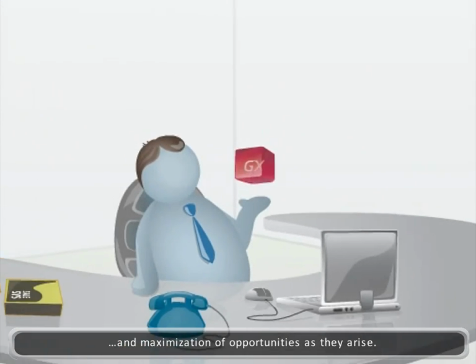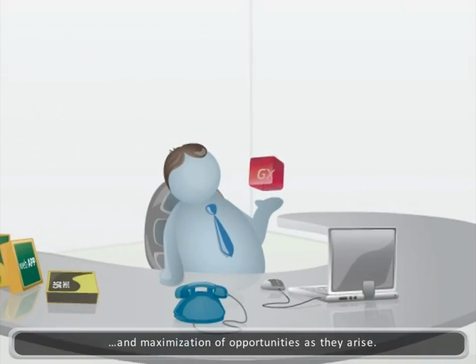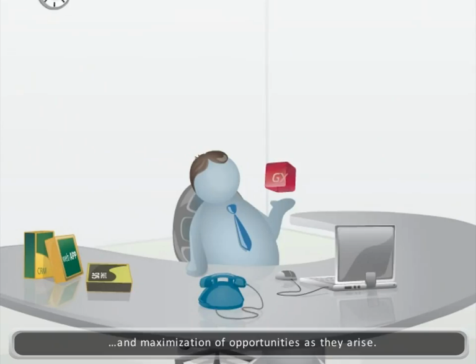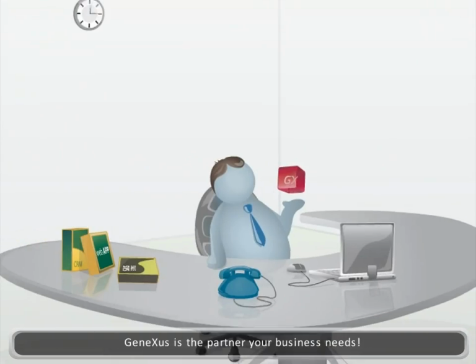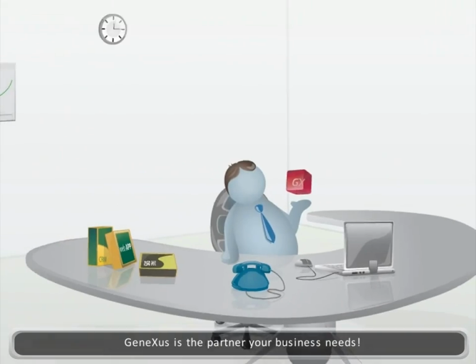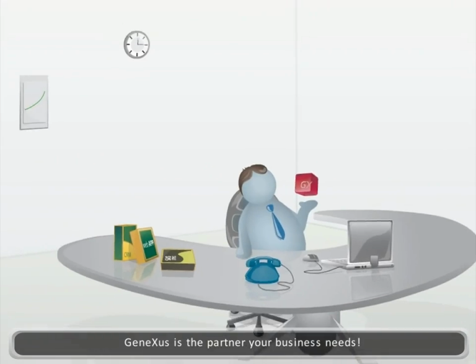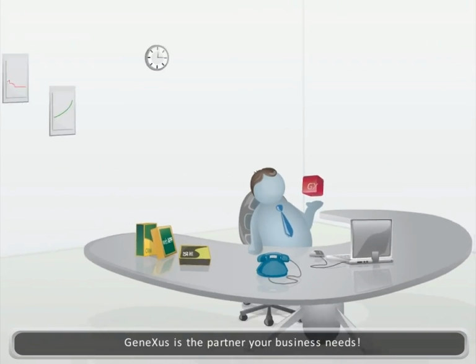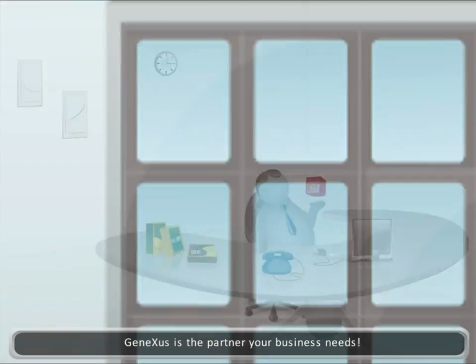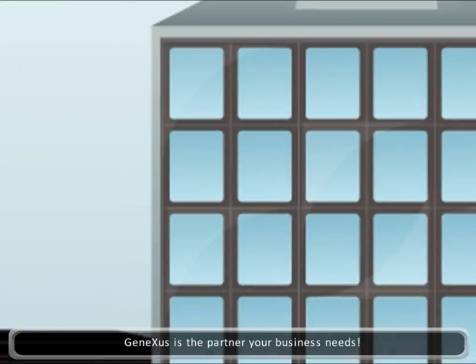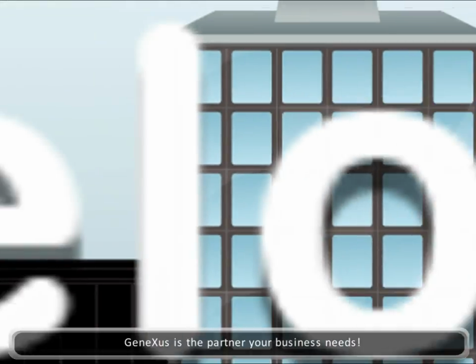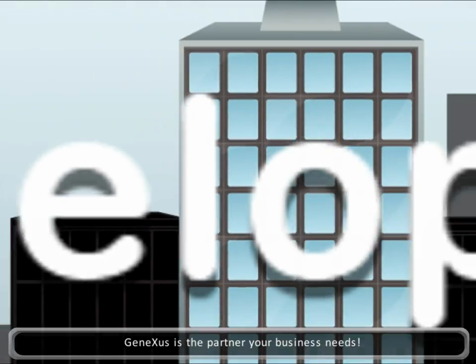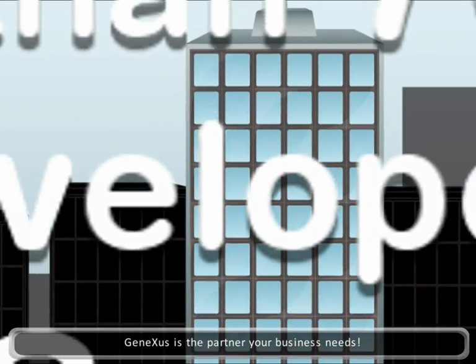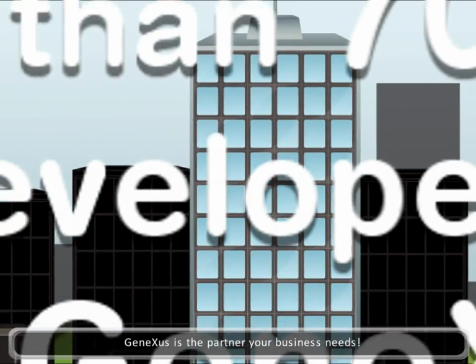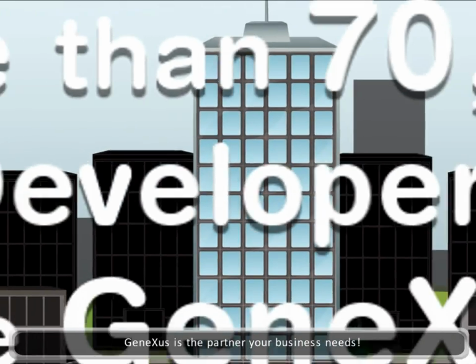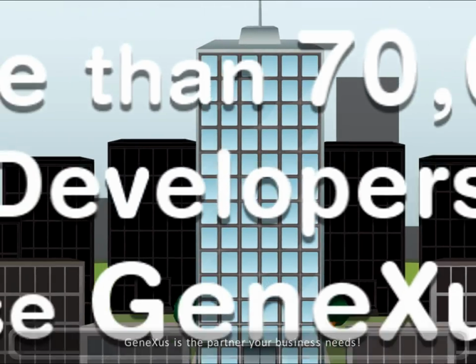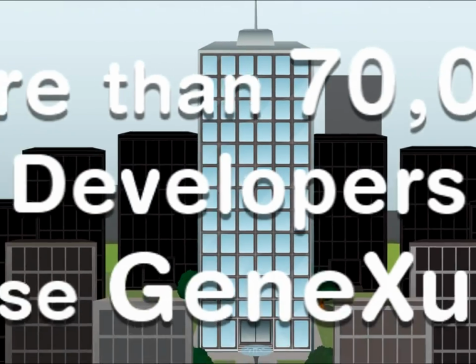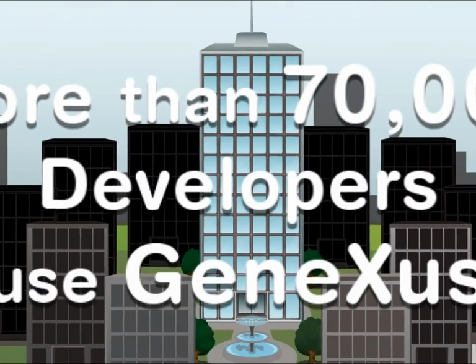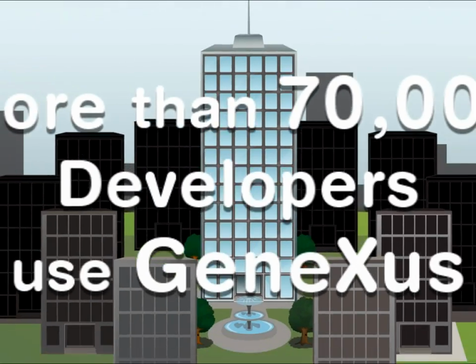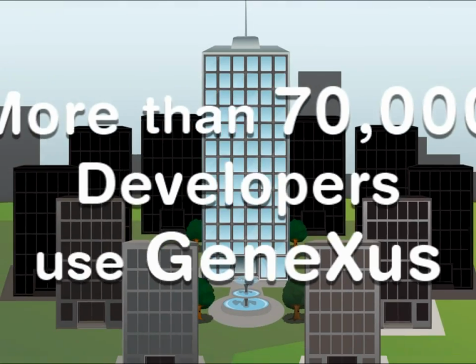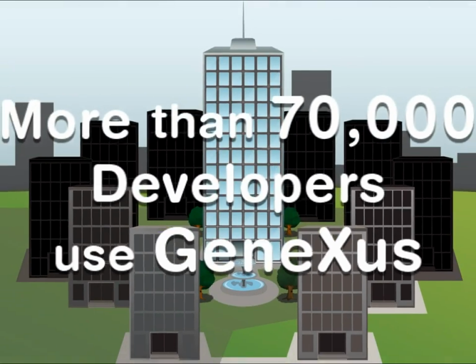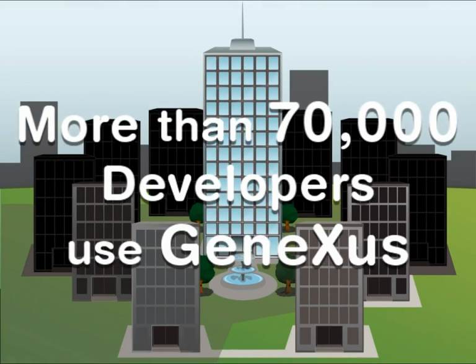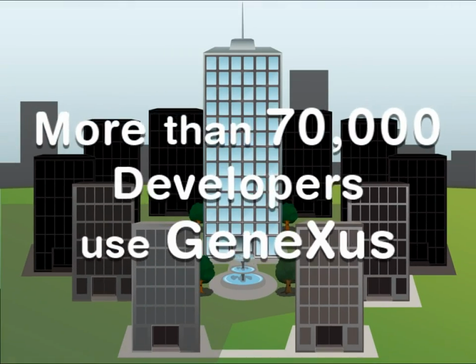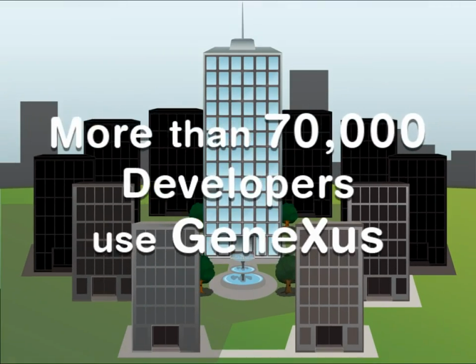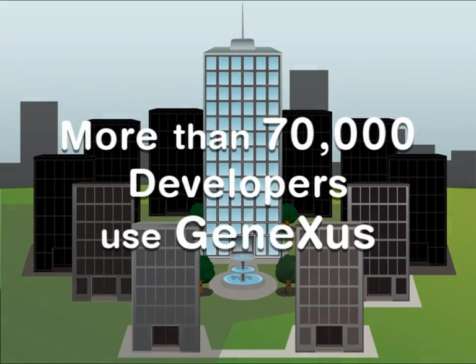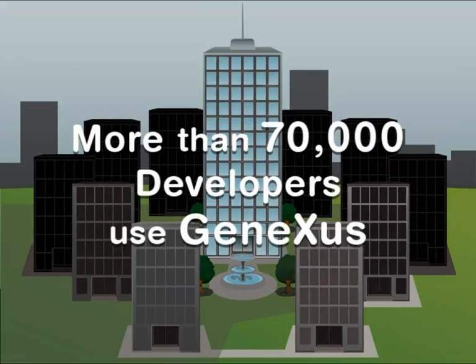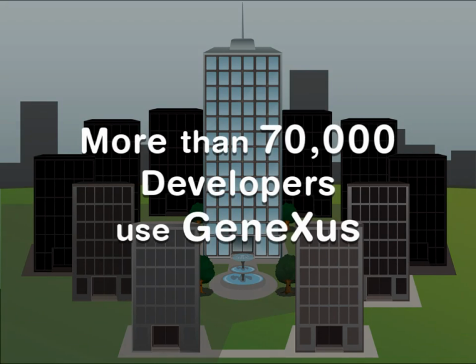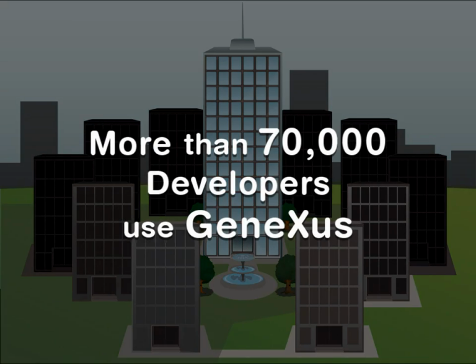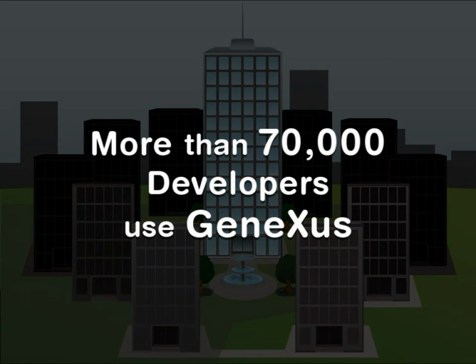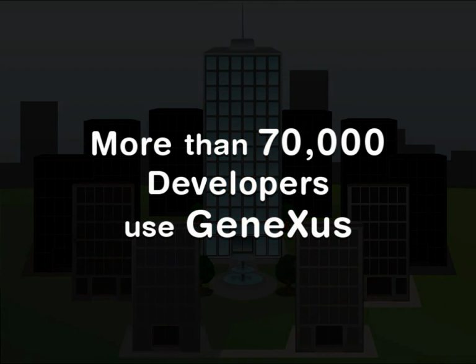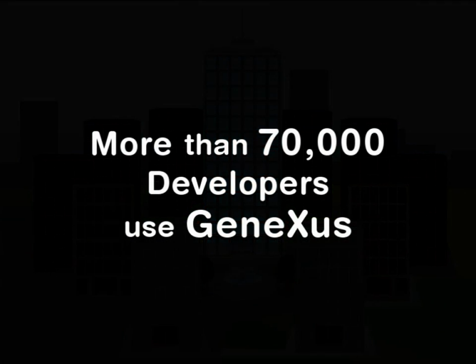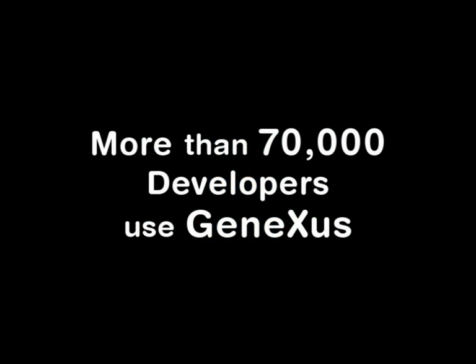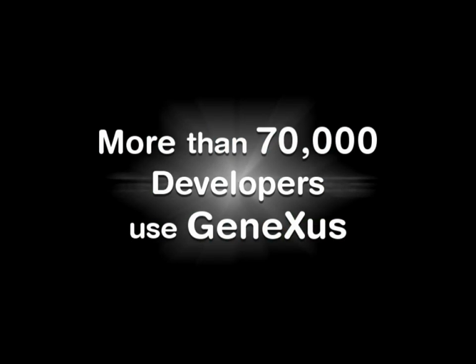GeneXus is the partner that your business needs. More than 70,000 developers worldwide use GeneXus.